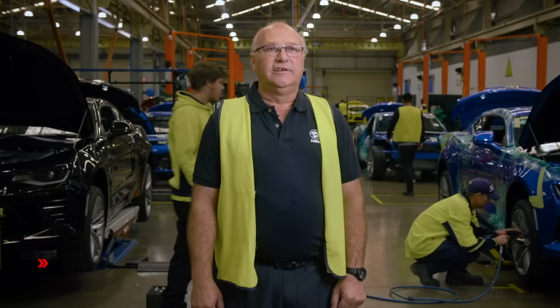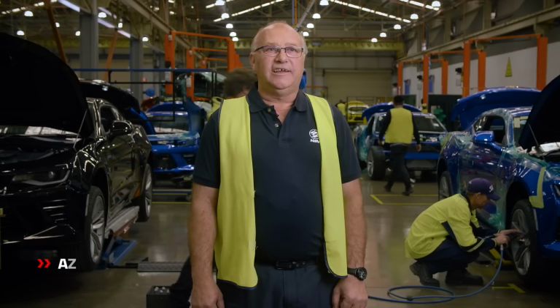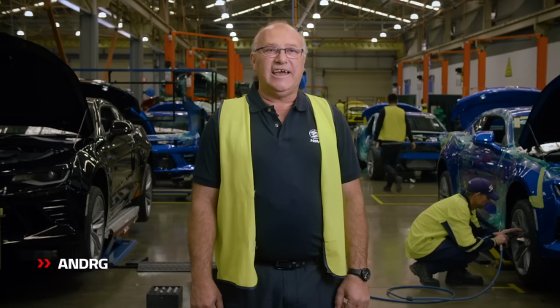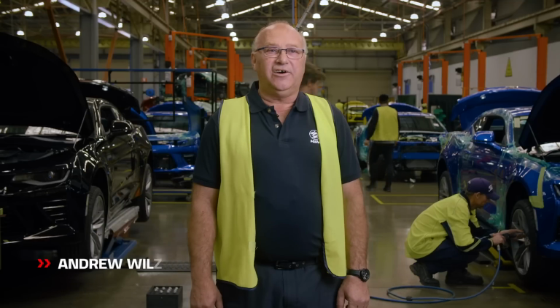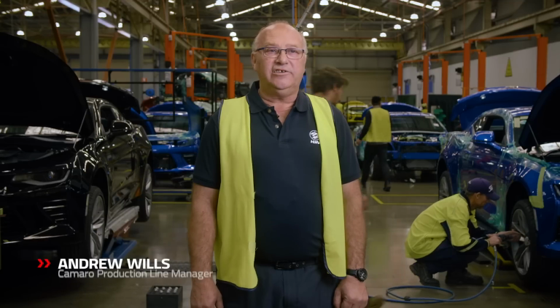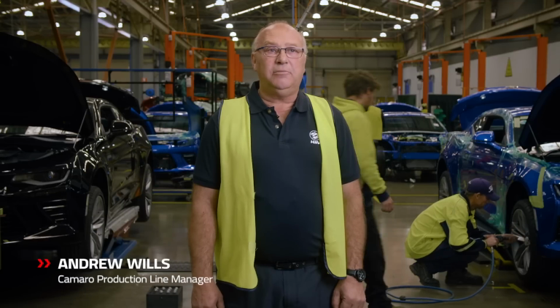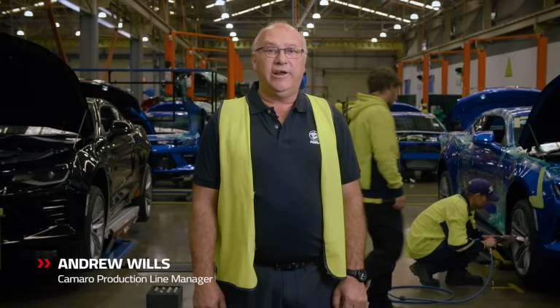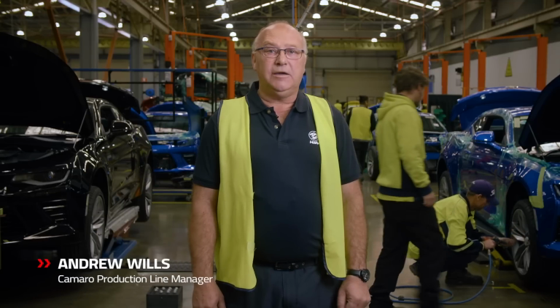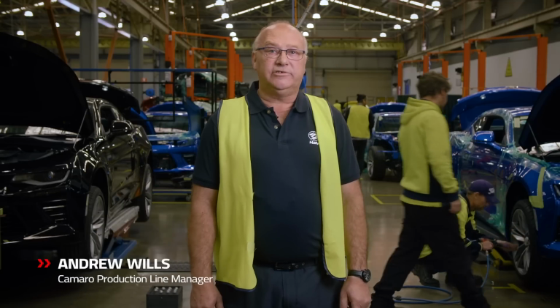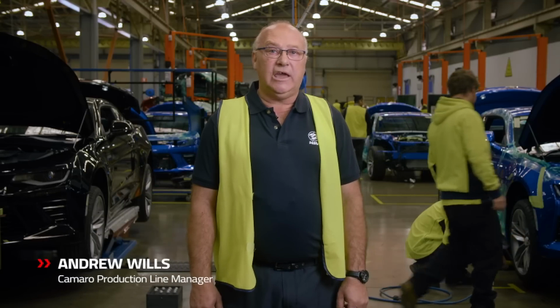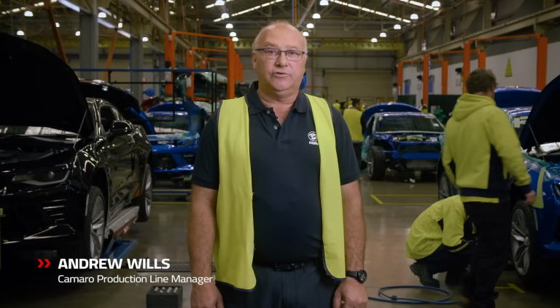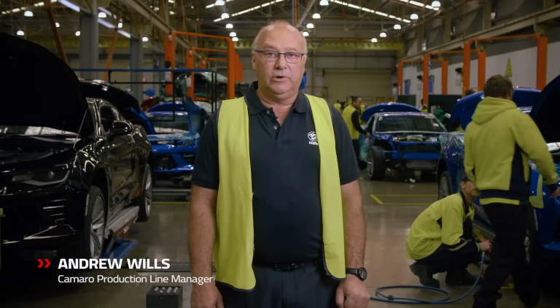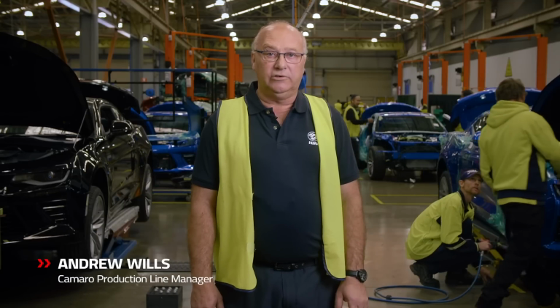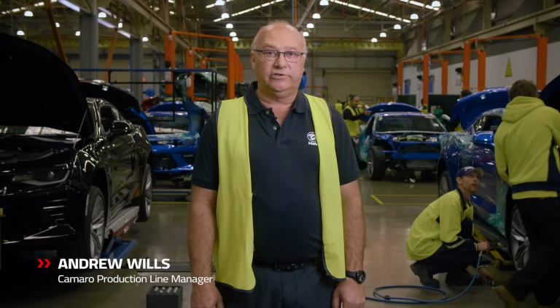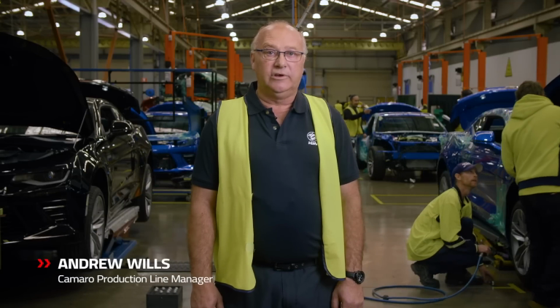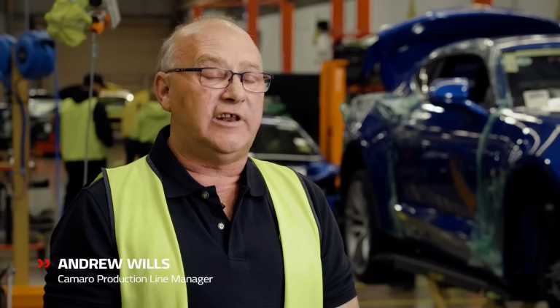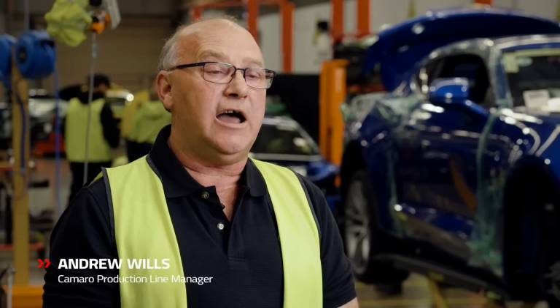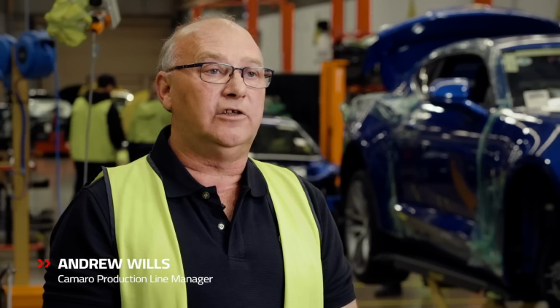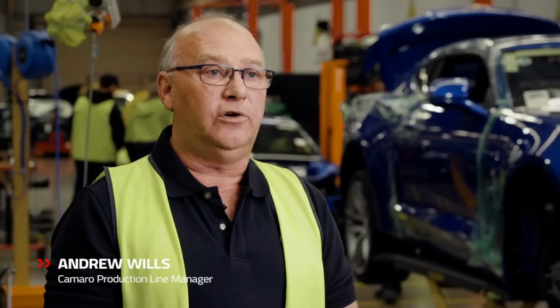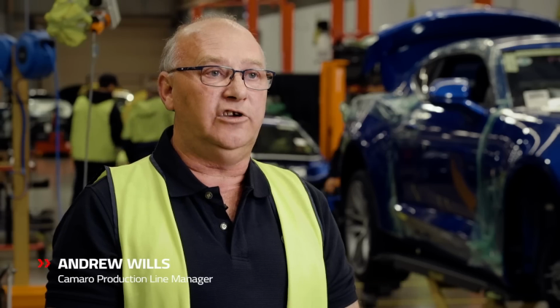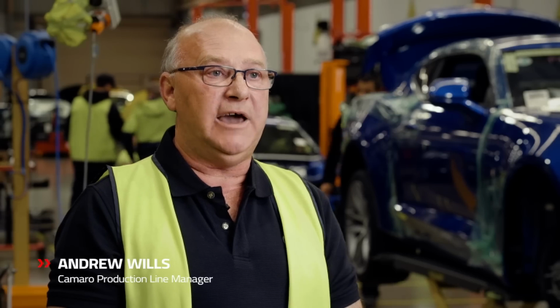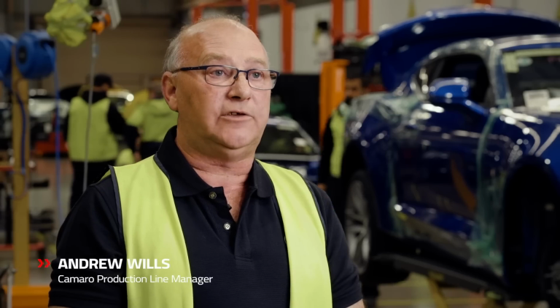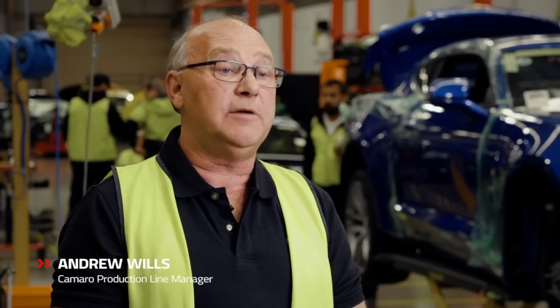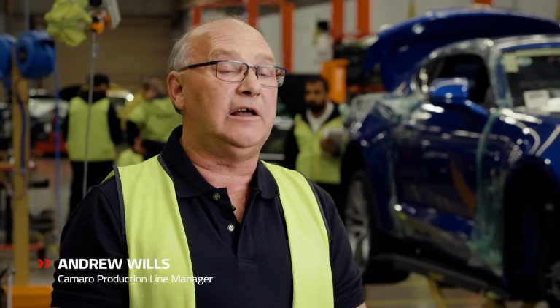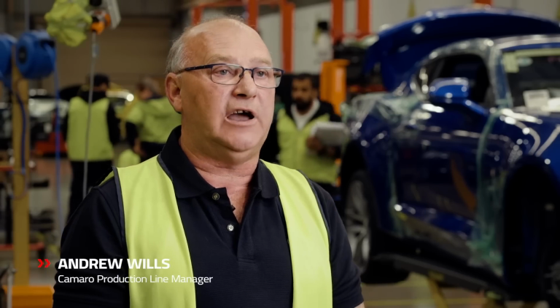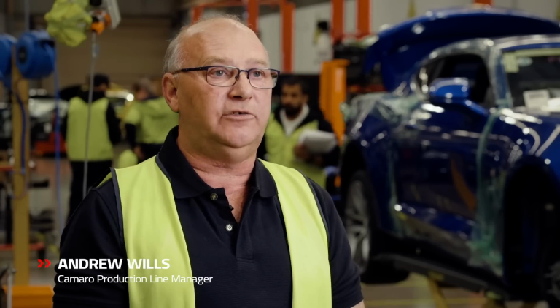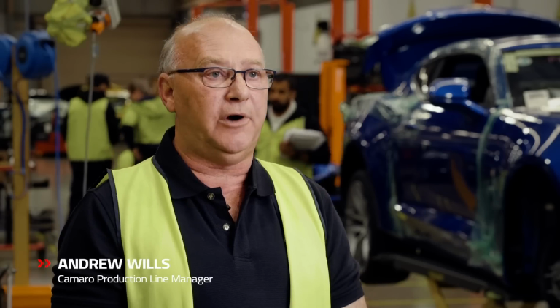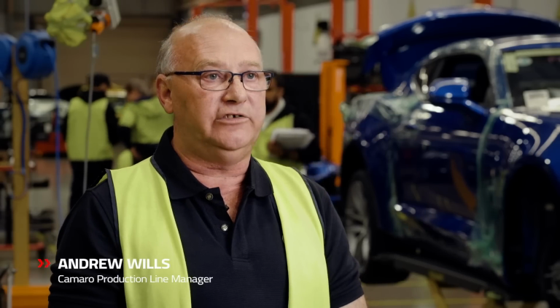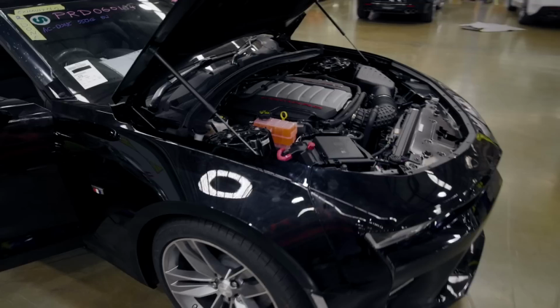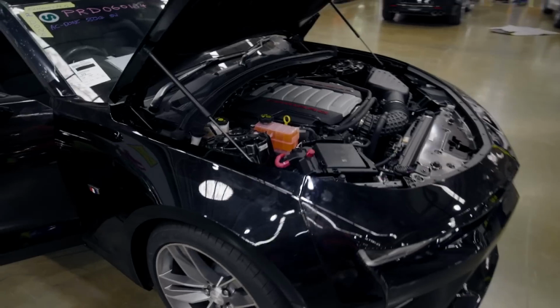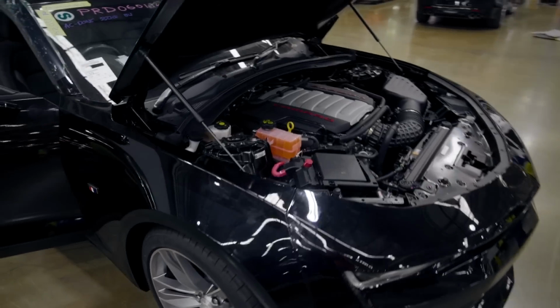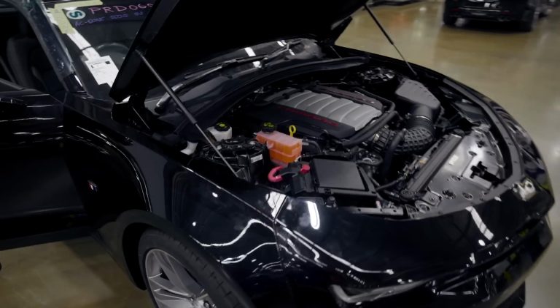G'day guys, my name's Andrew Wills. Today I'm going to talk to you about the remanufactured process of the Camaro.